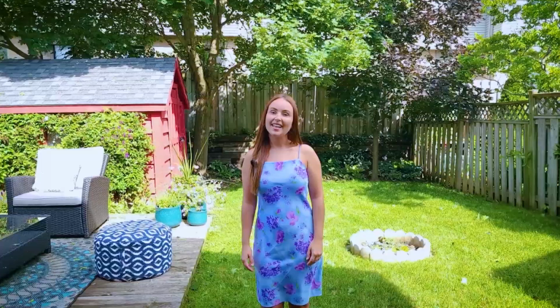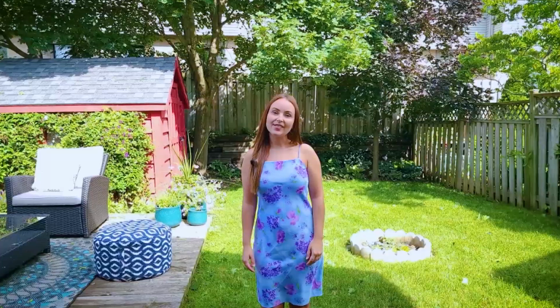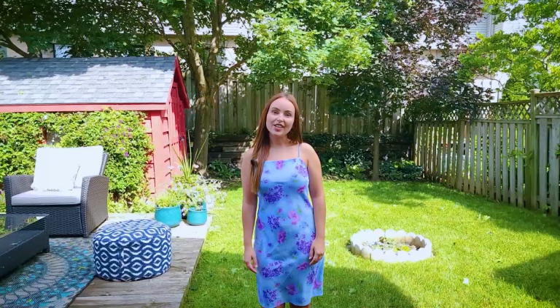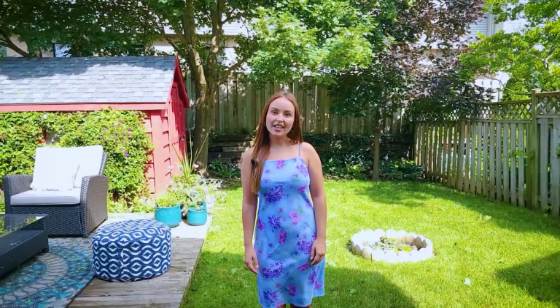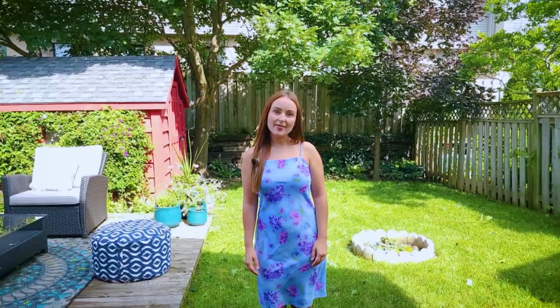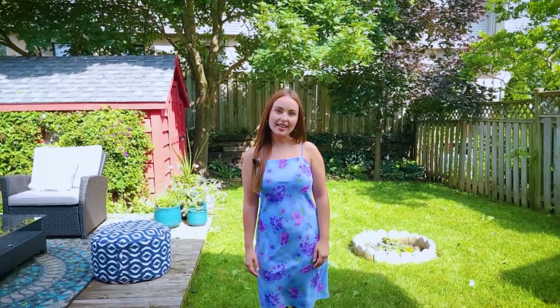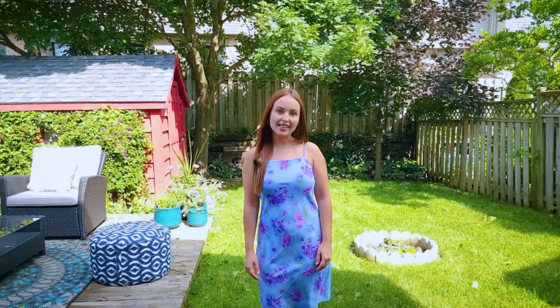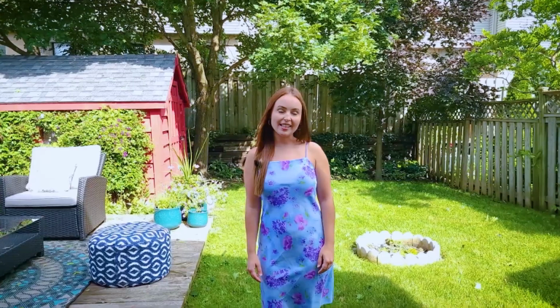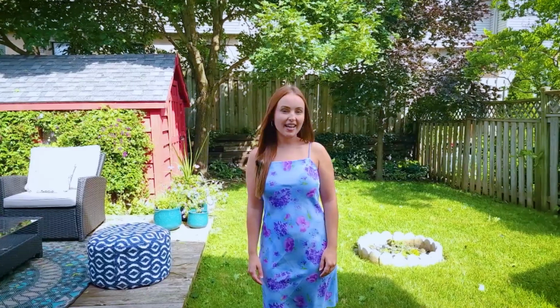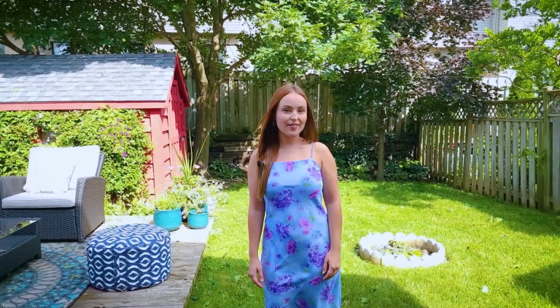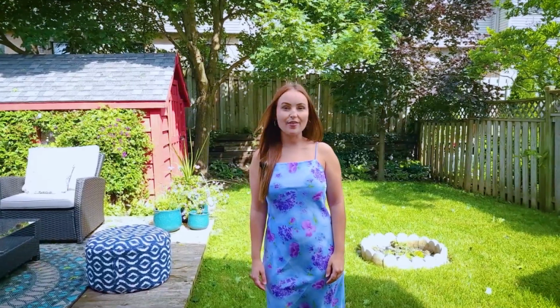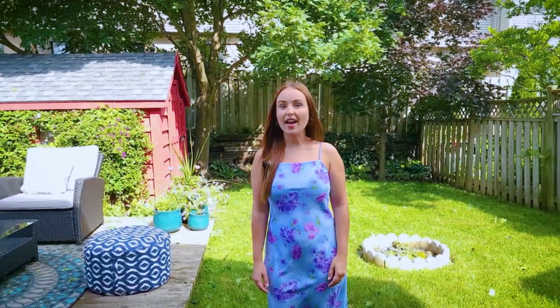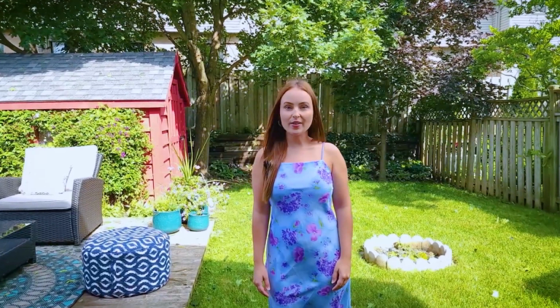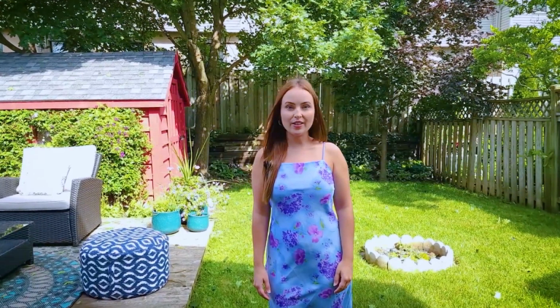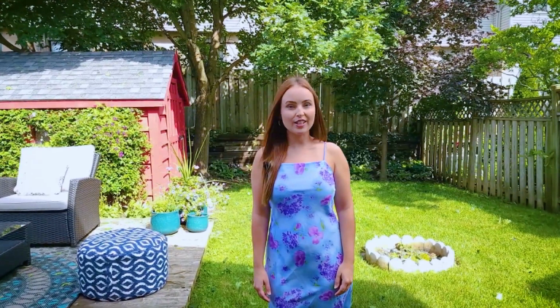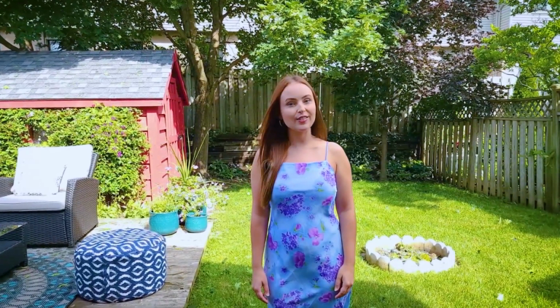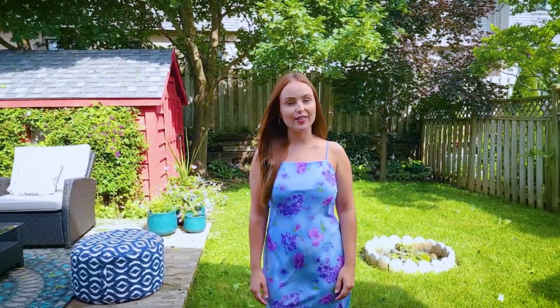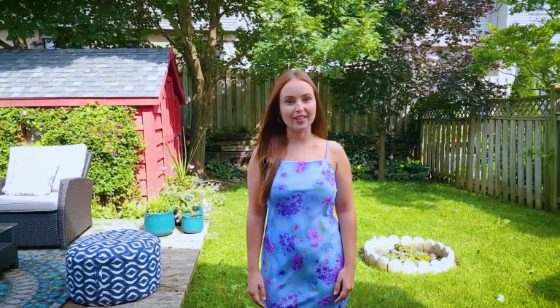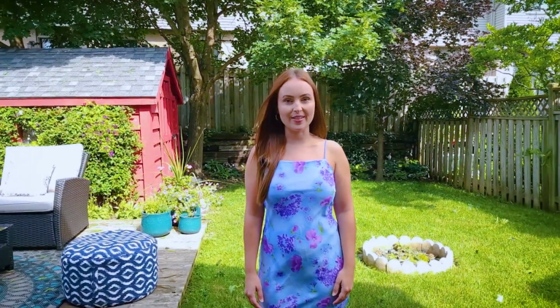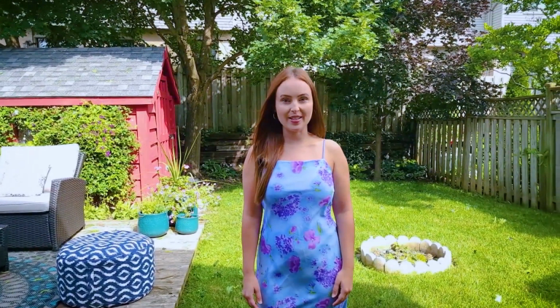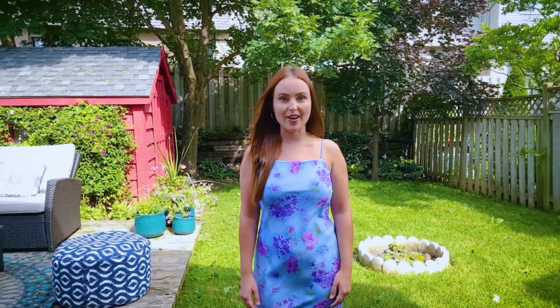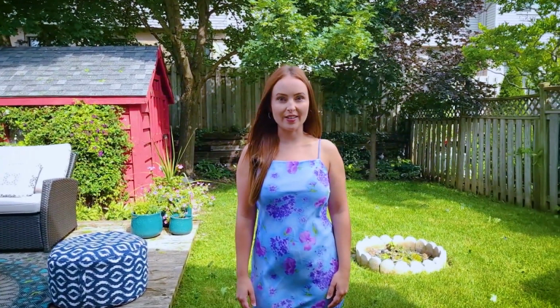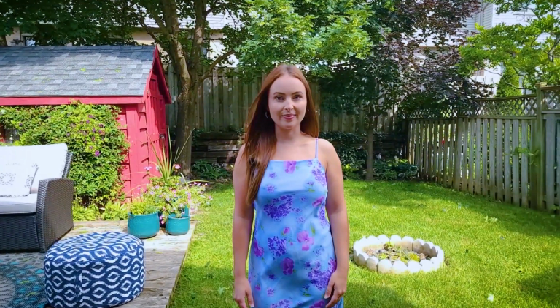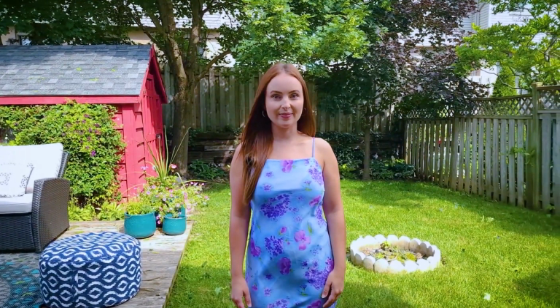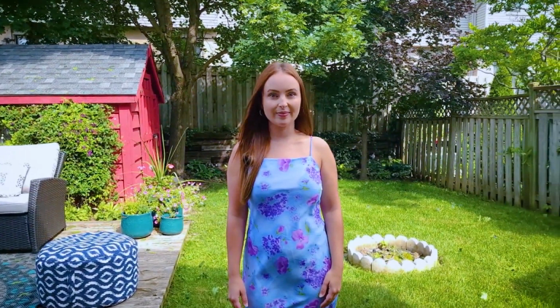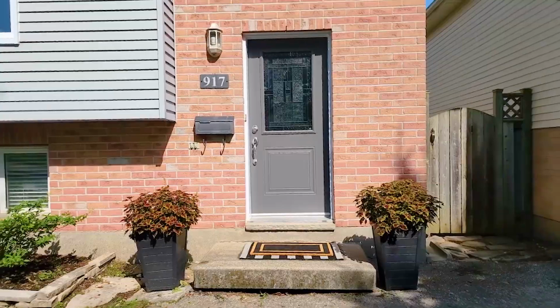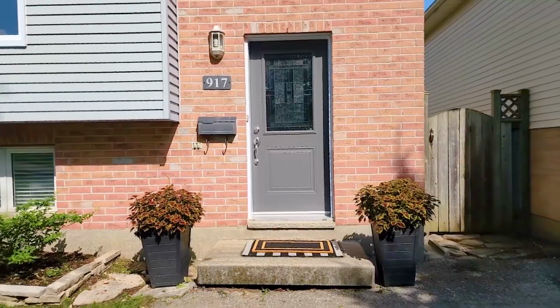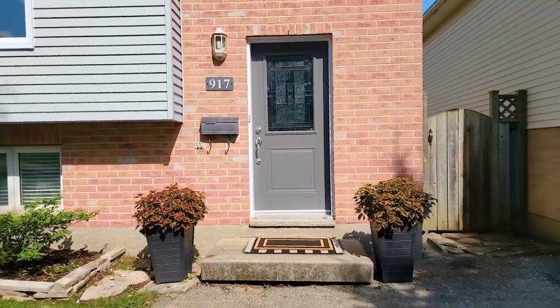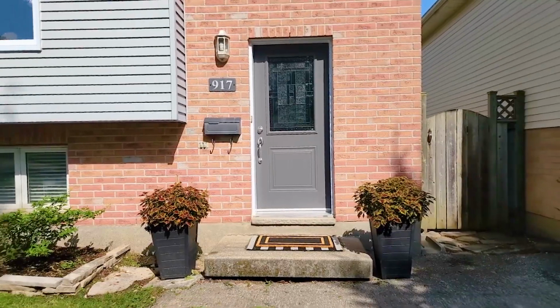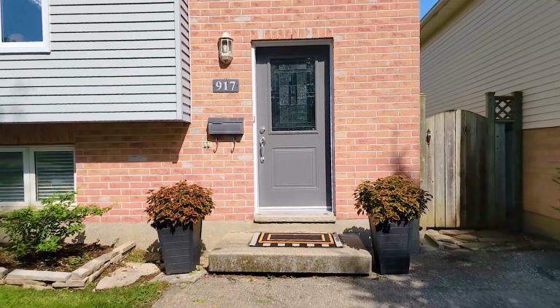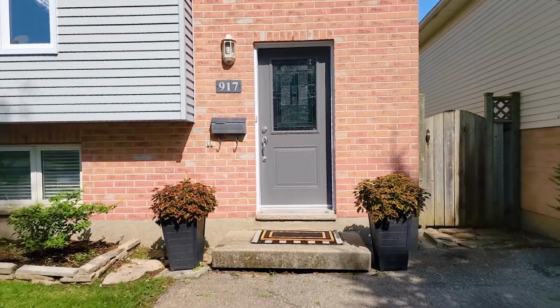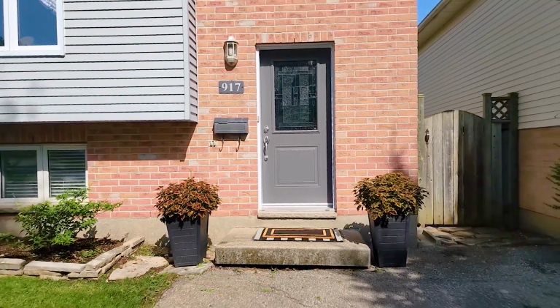Thanks for checking out my listing today. If you have any questions, feel free to give me a call. Bye-bye.